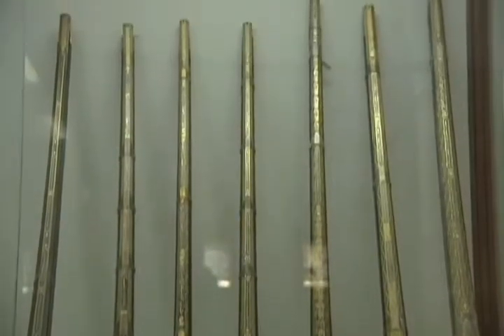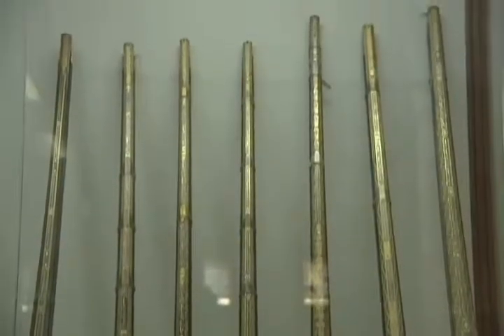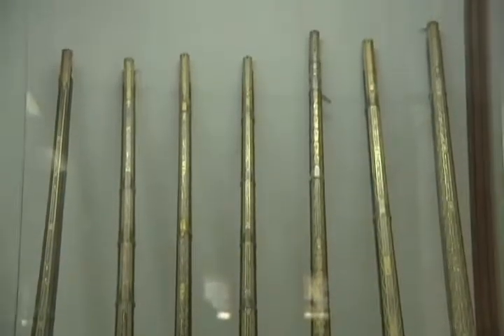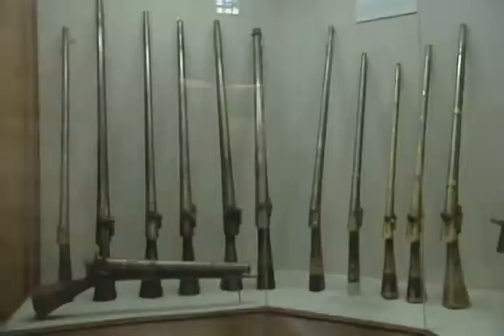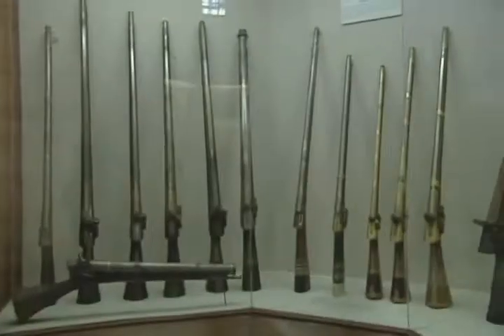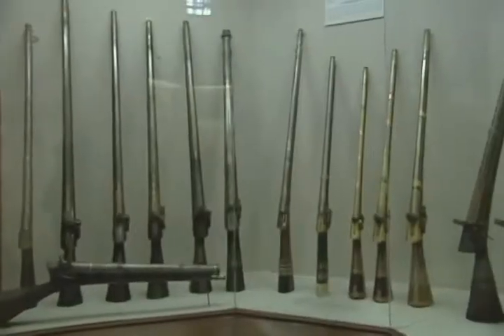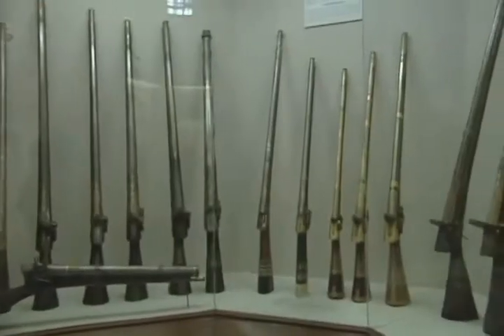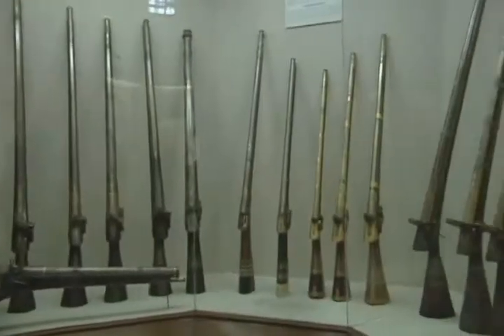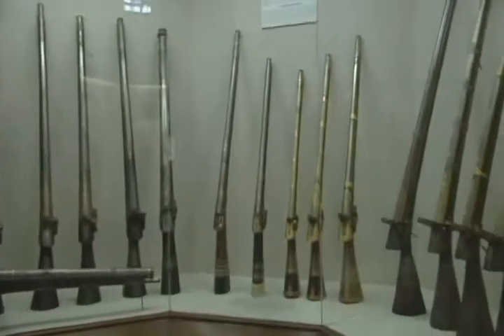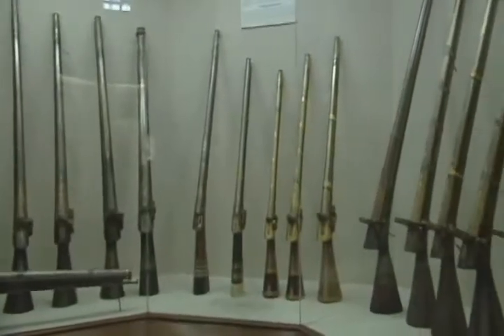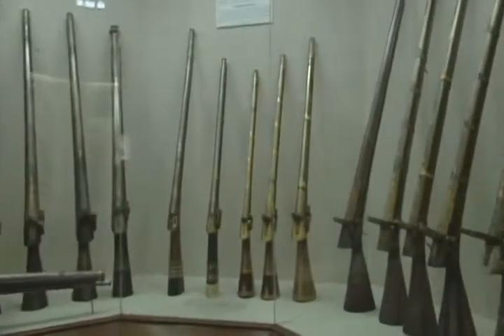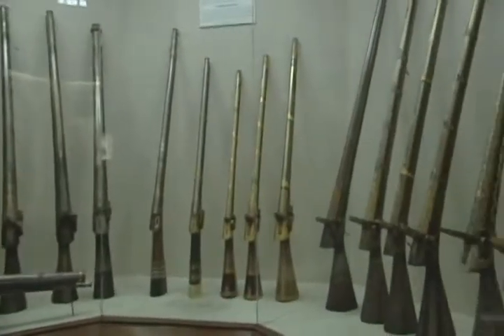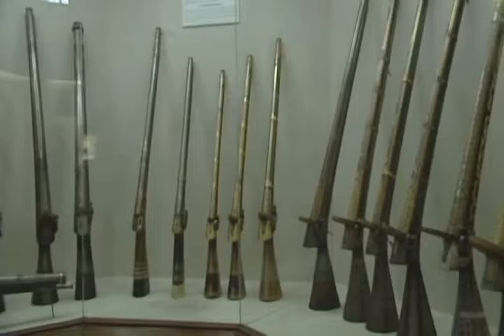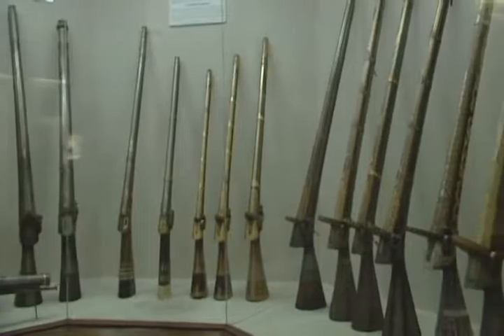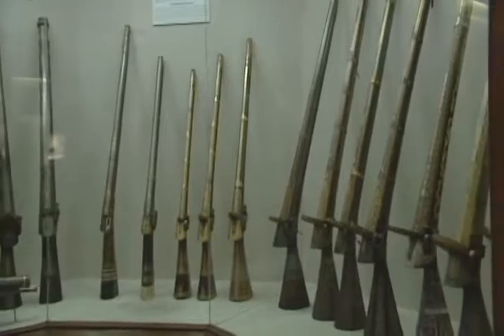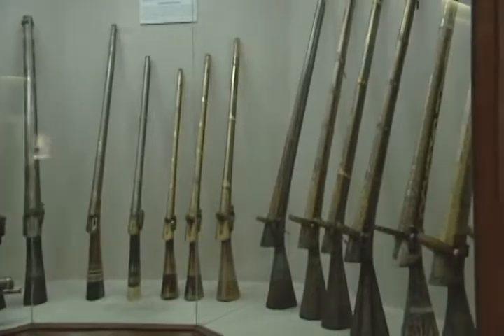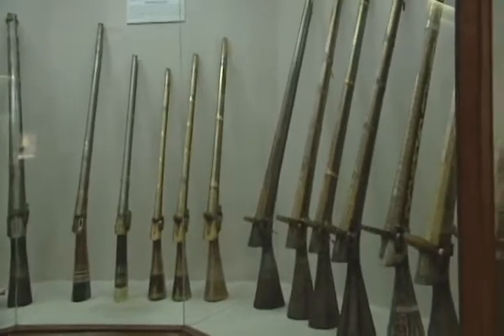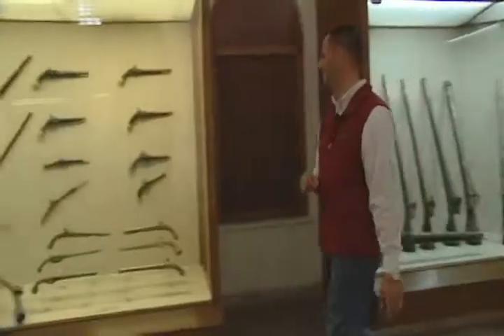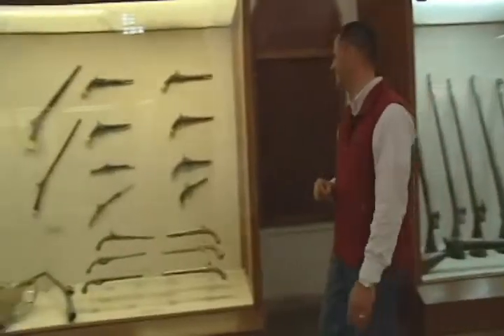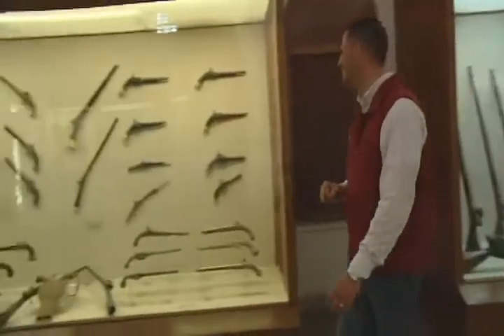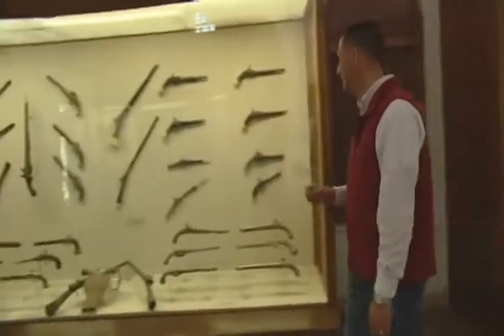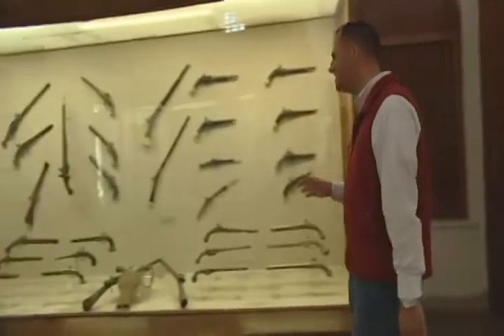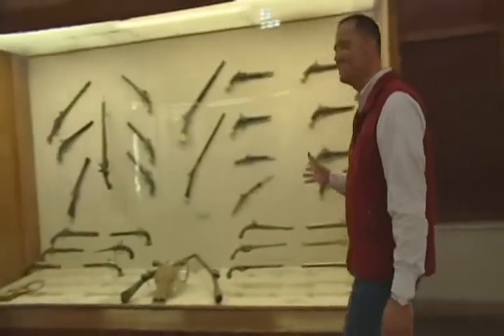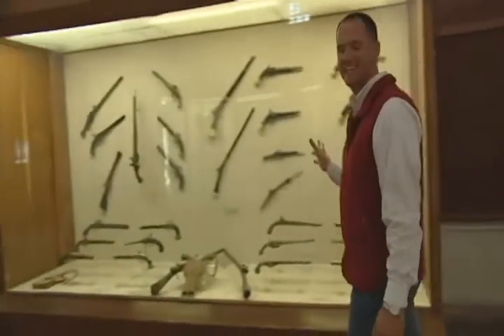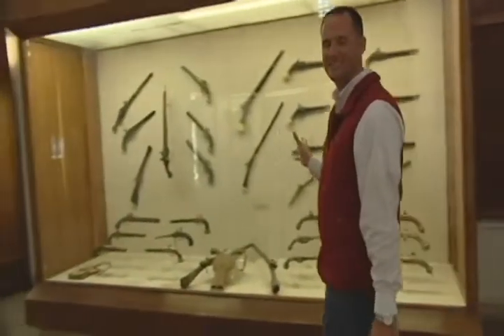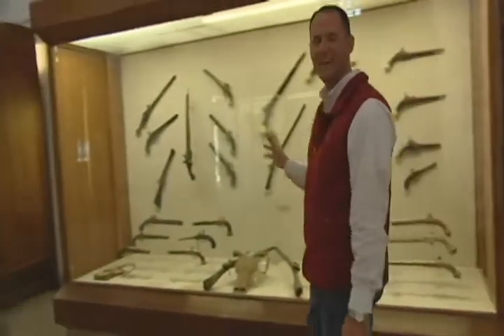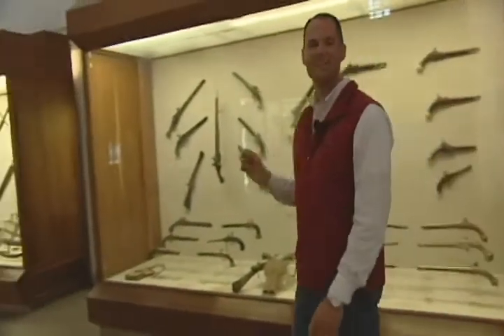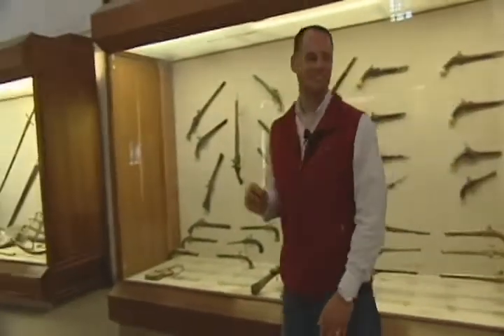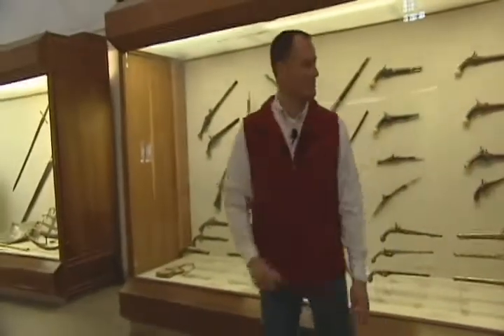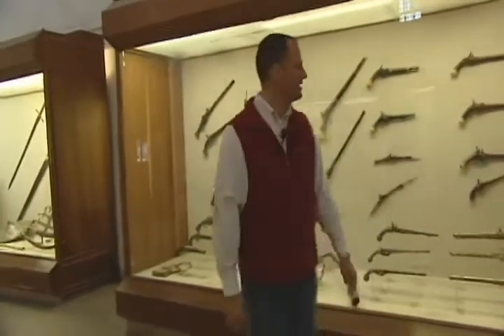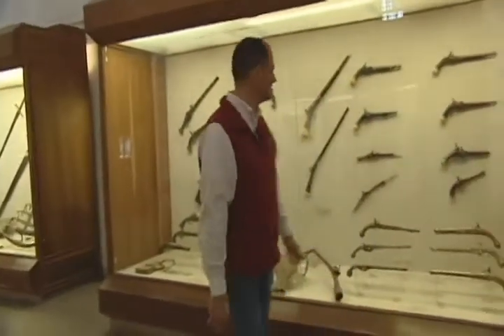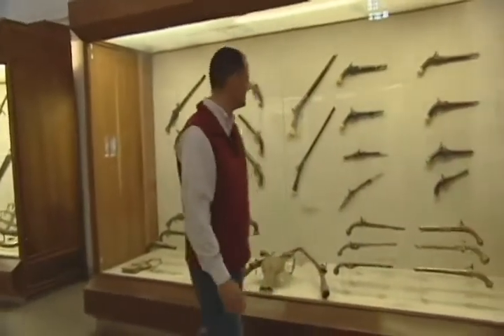Absolutely beautiful for a gun. And in this case, we have different pistols.